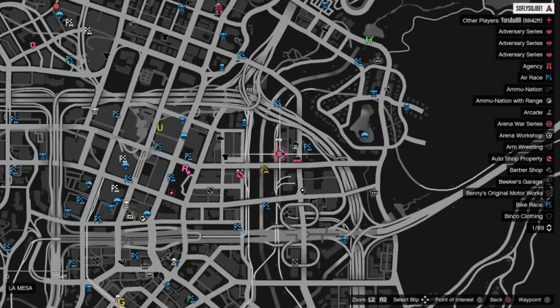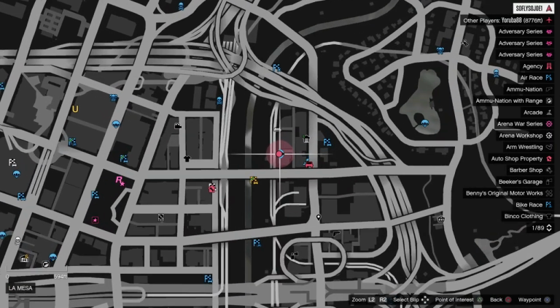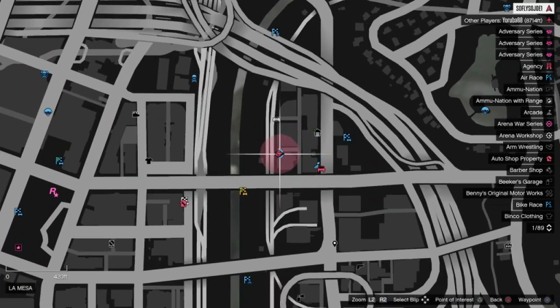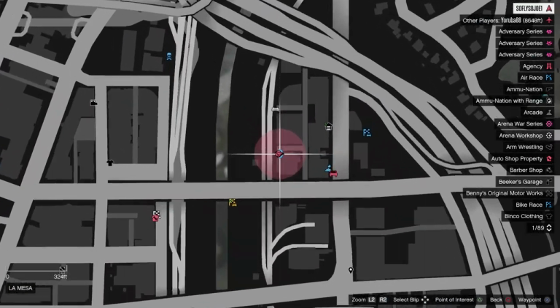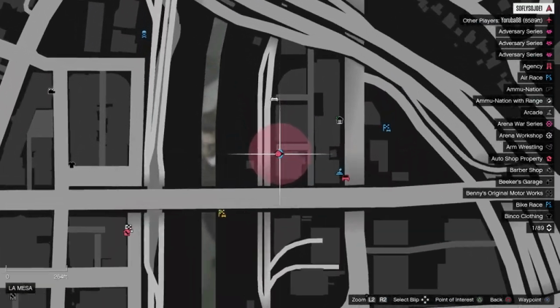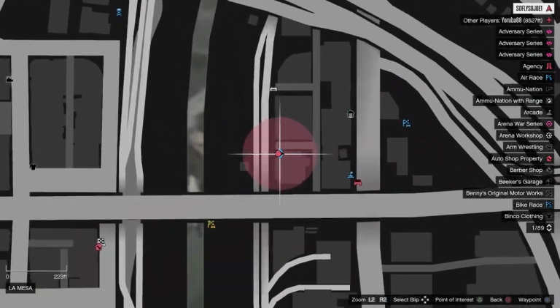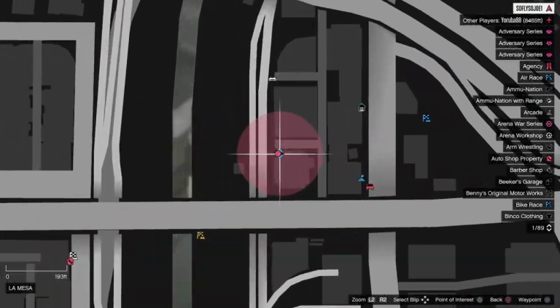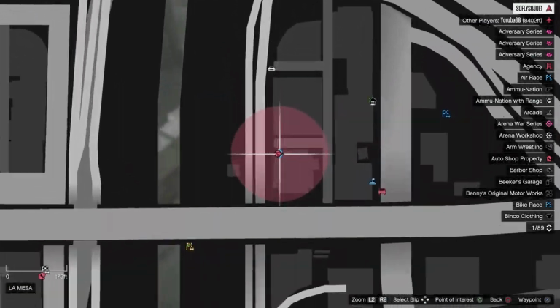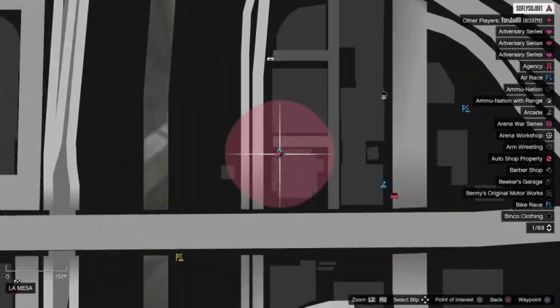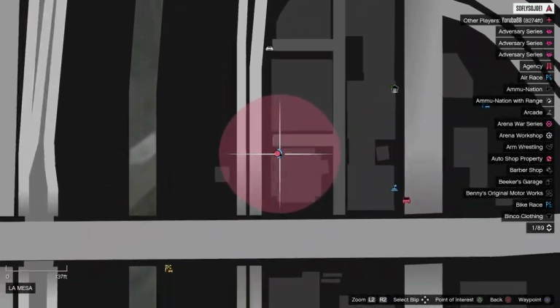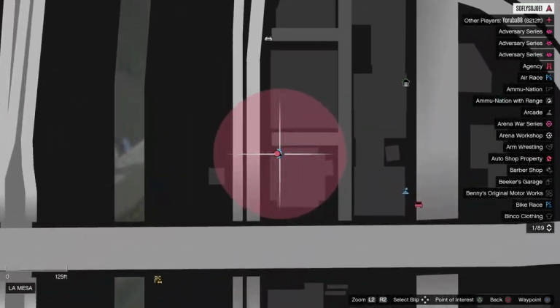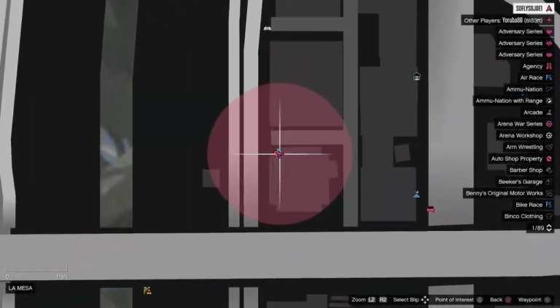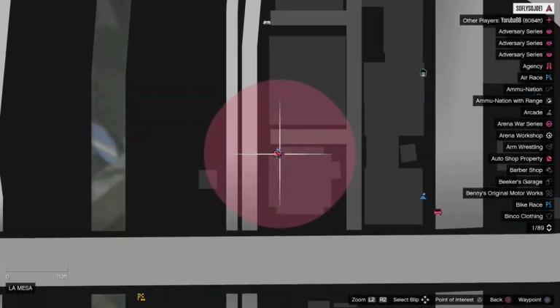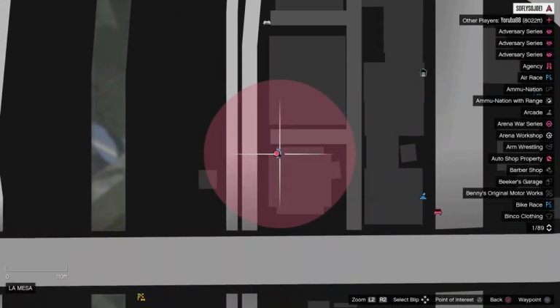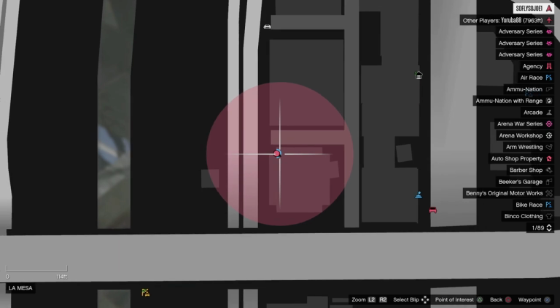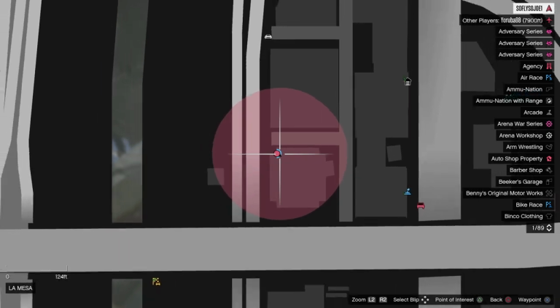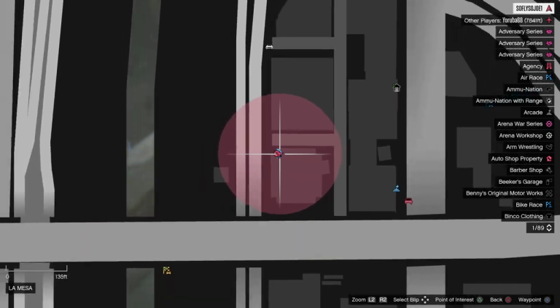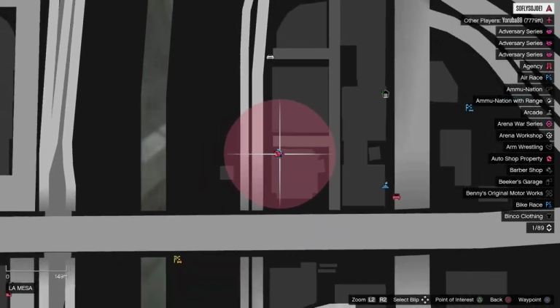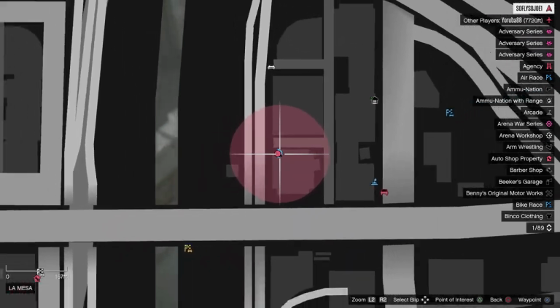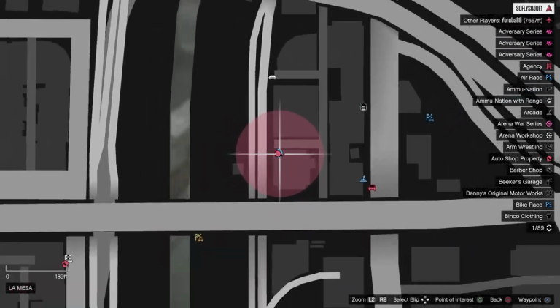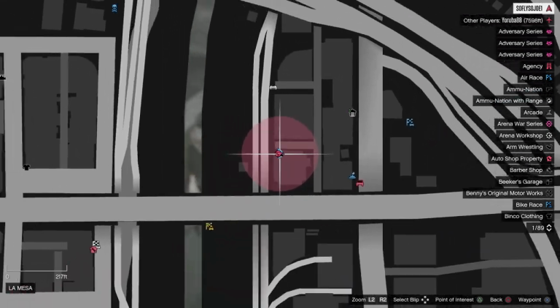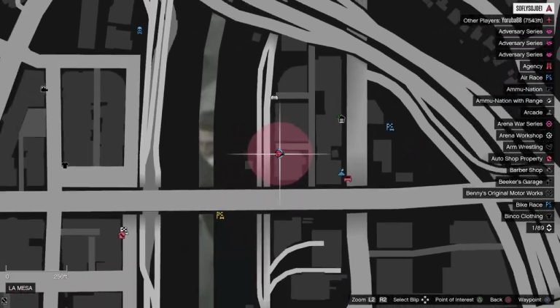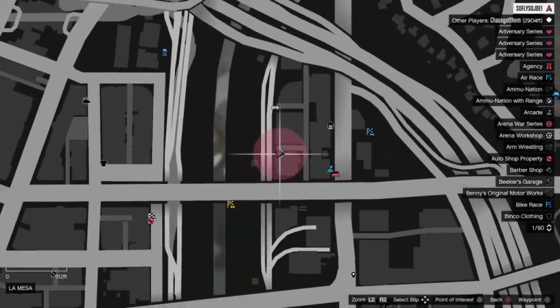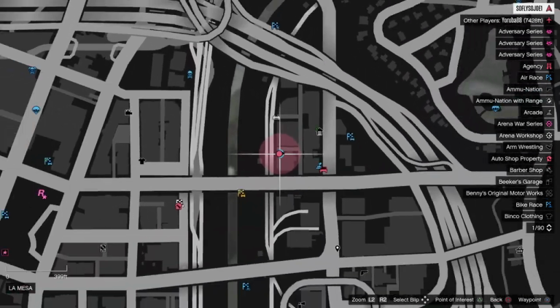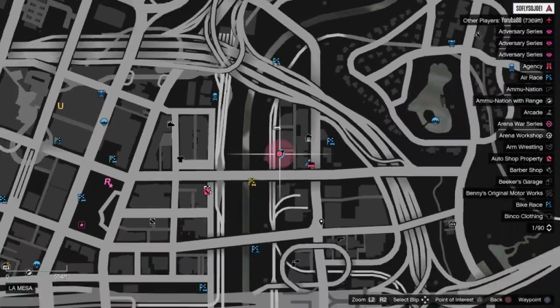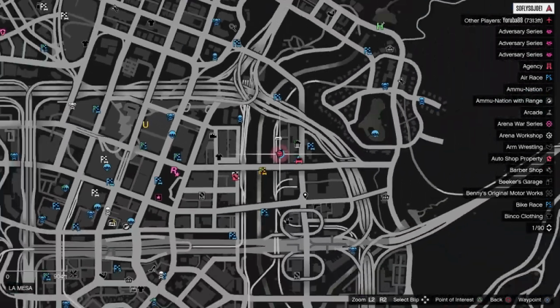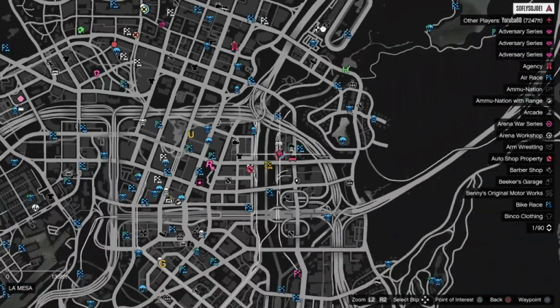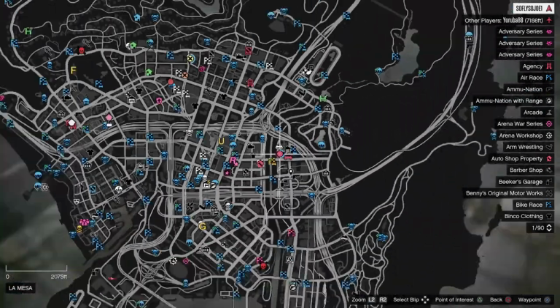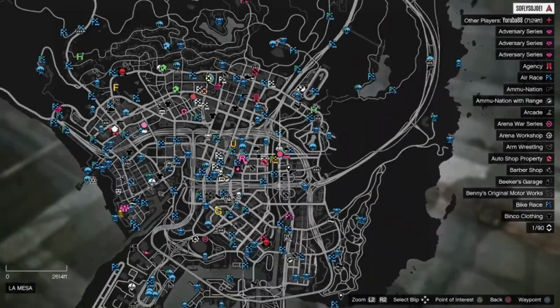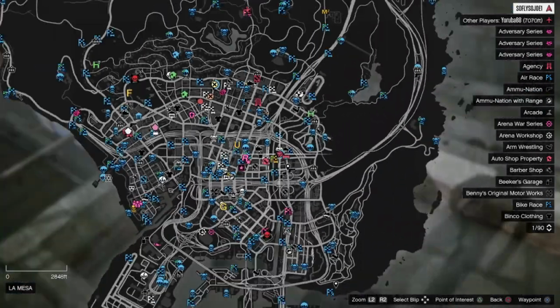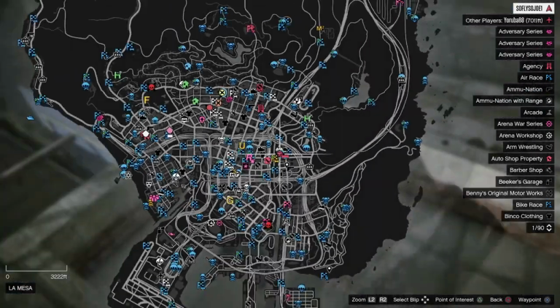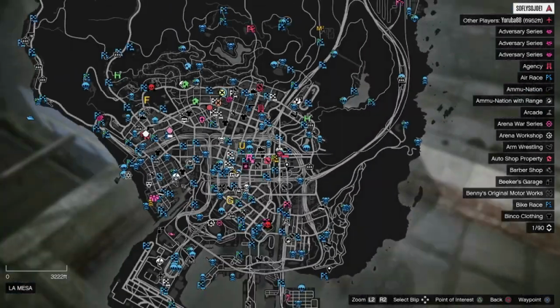To start this glitch, you and your friend need to make your way over to the back of the arcade building. Here it is right here on the map — exactly where you guys want to be.